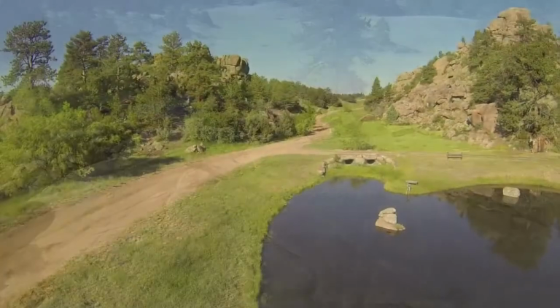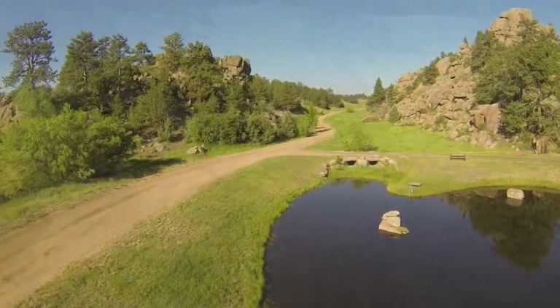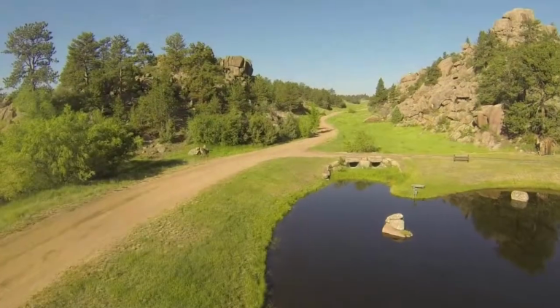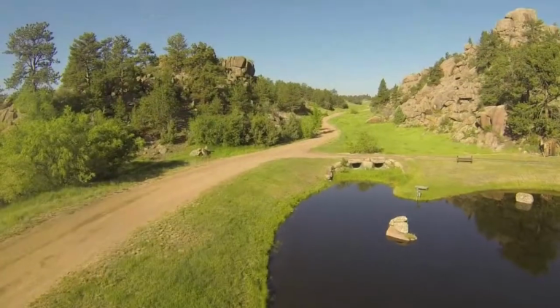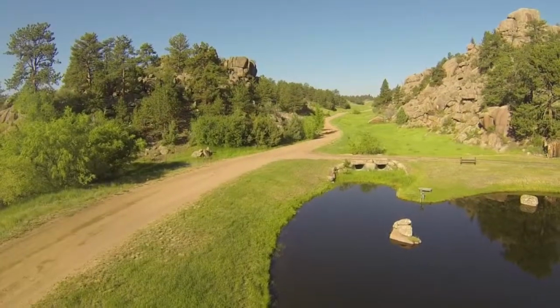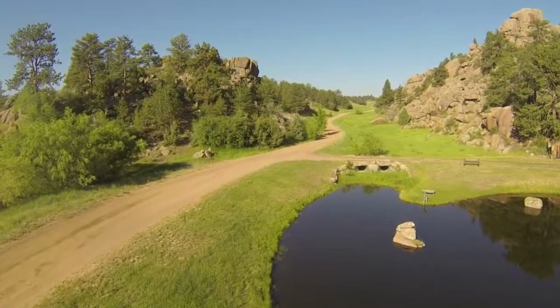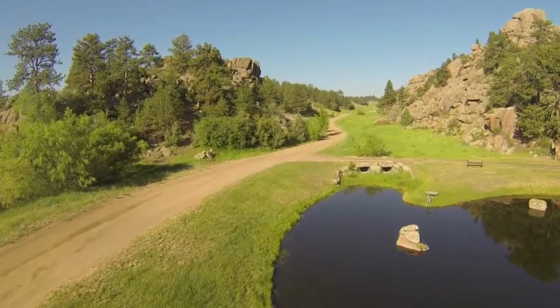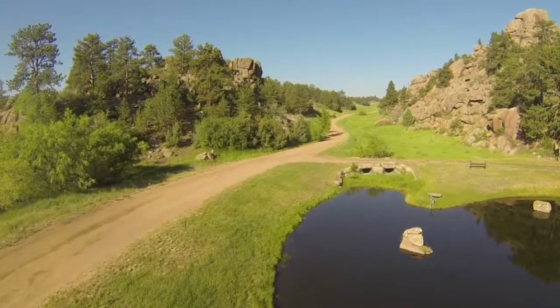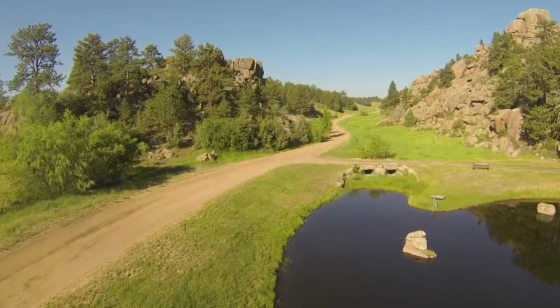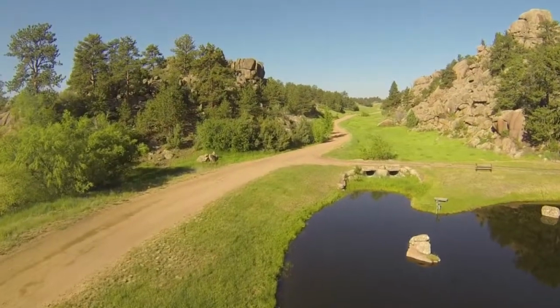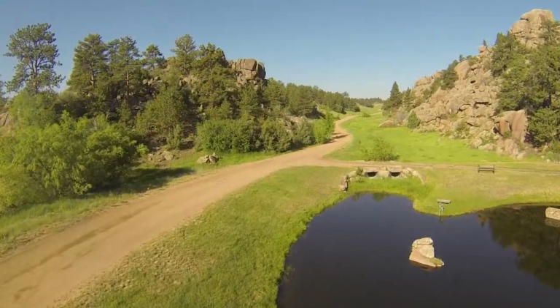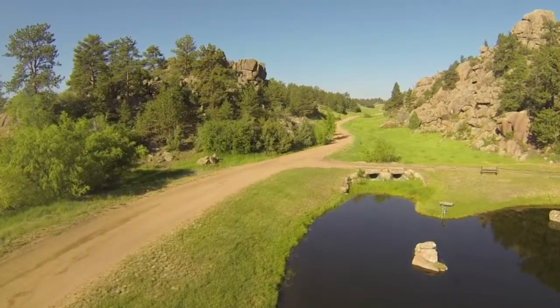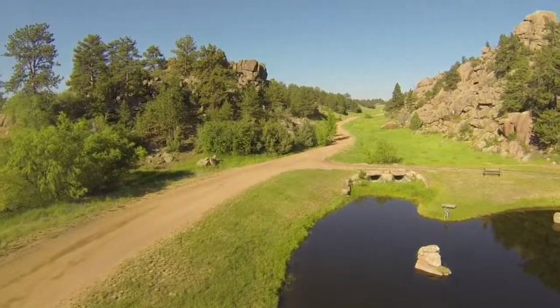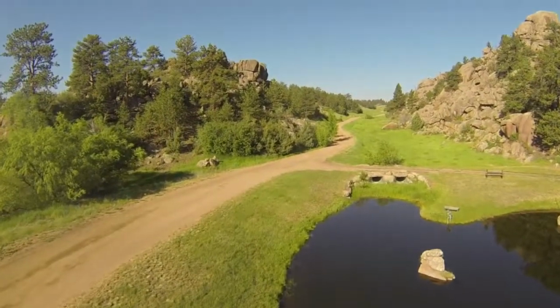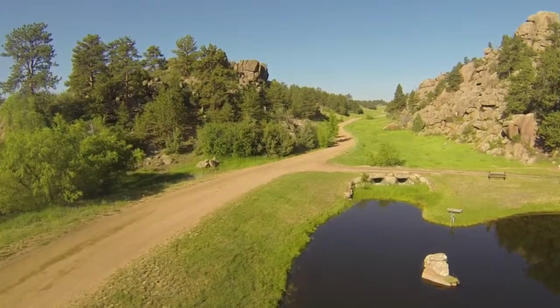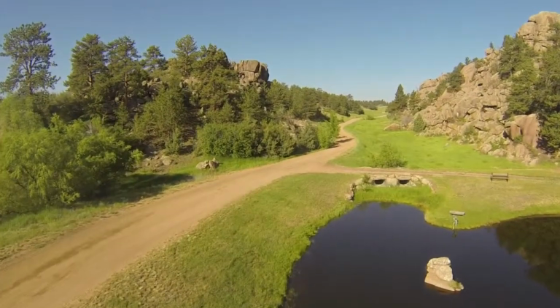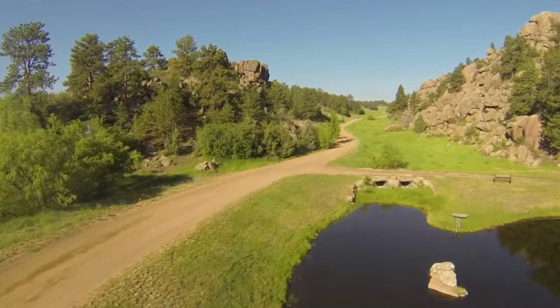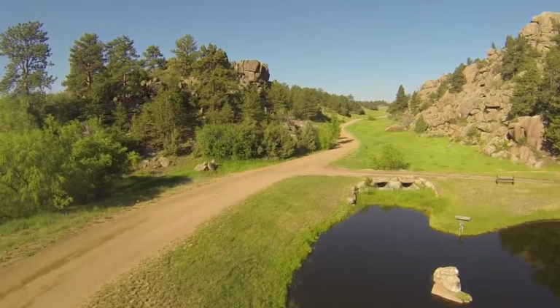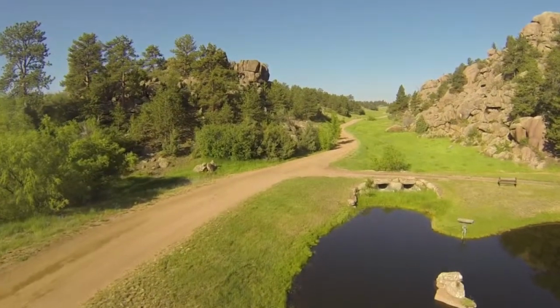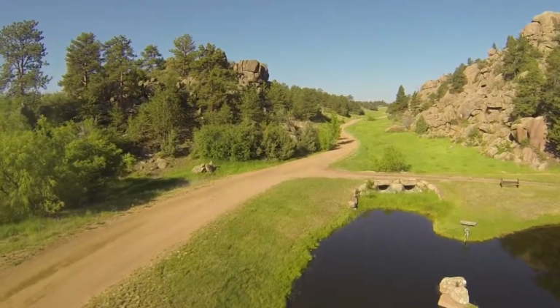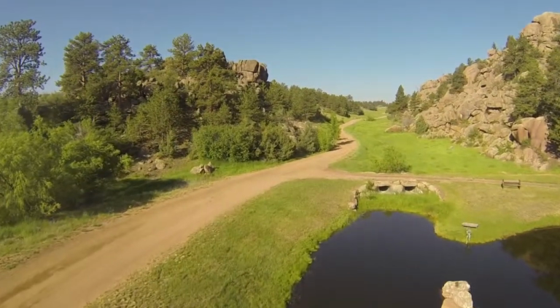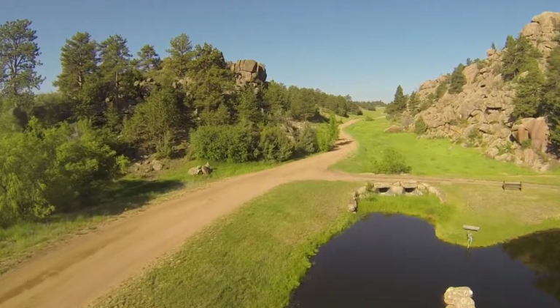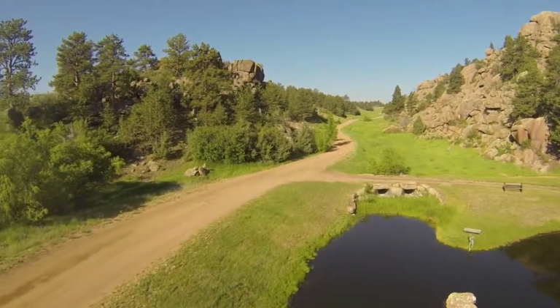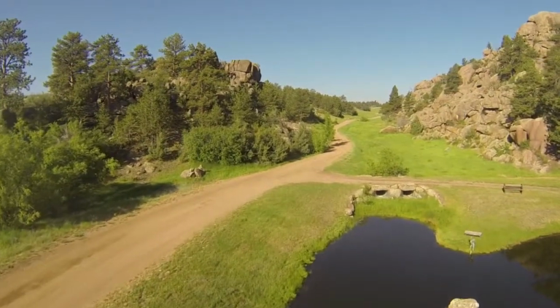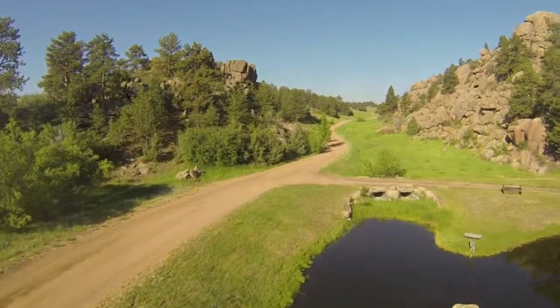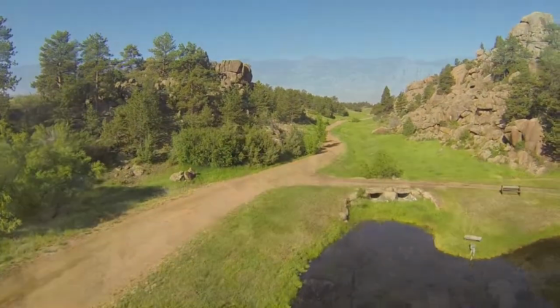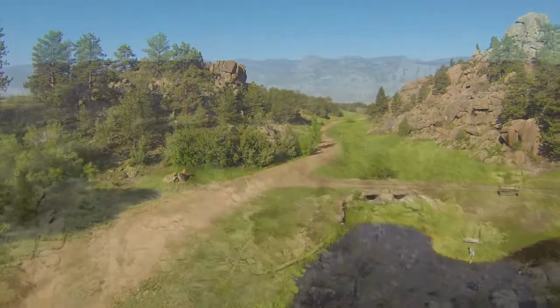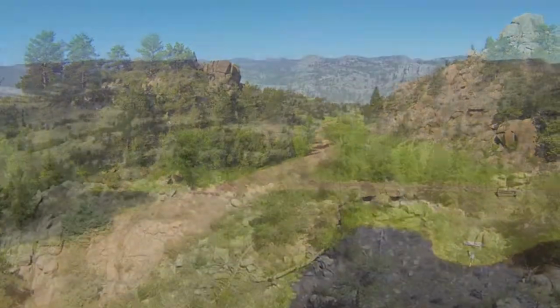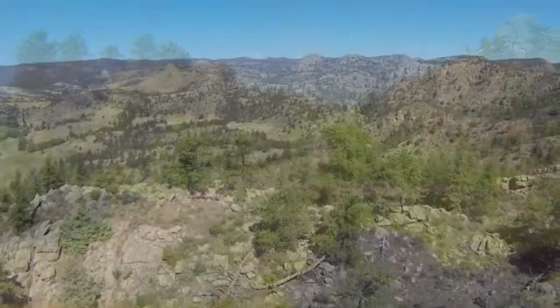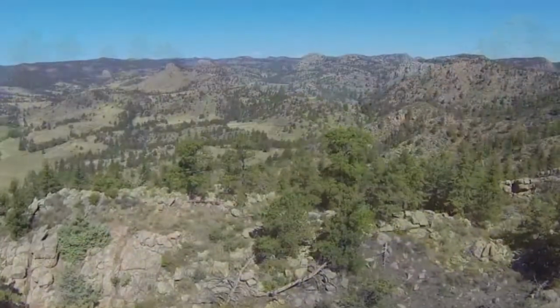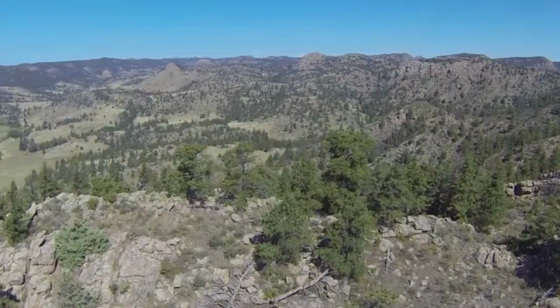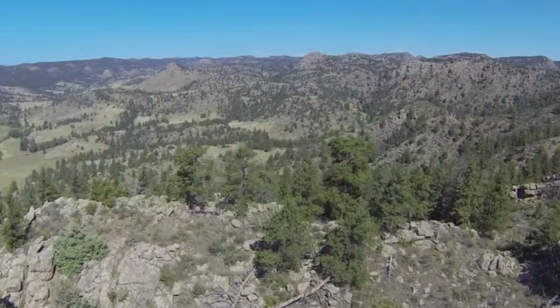Before we take a look at the main lodge, let's take a quick aerial view of the ranch.